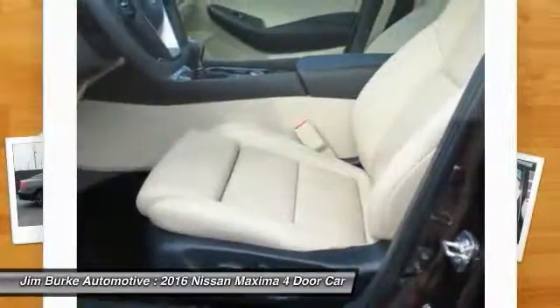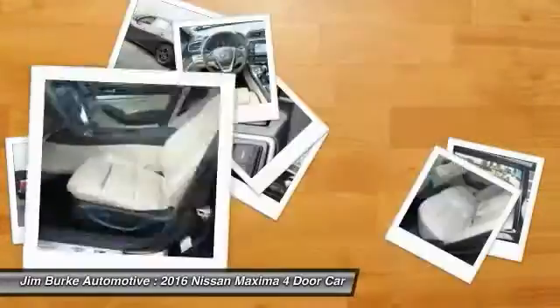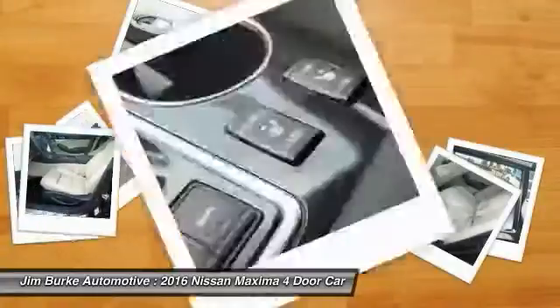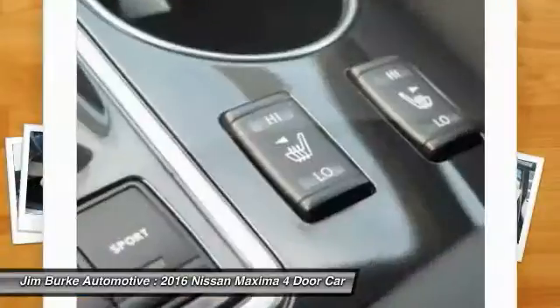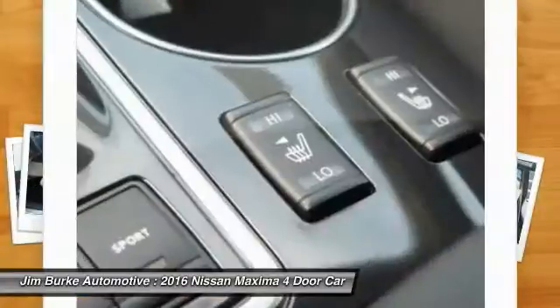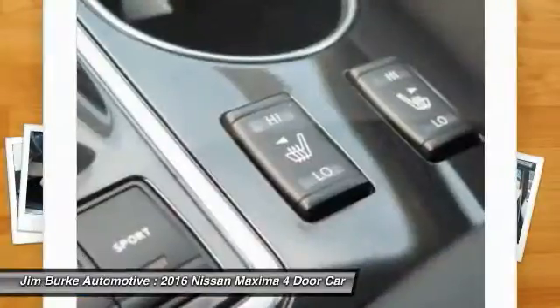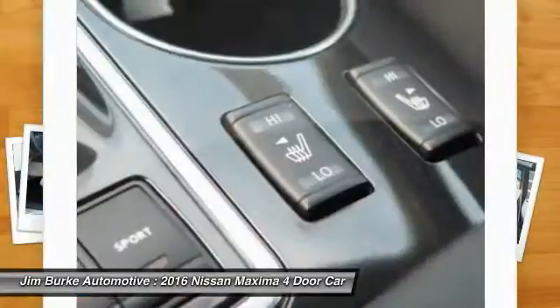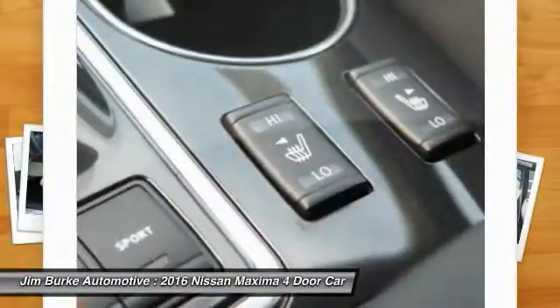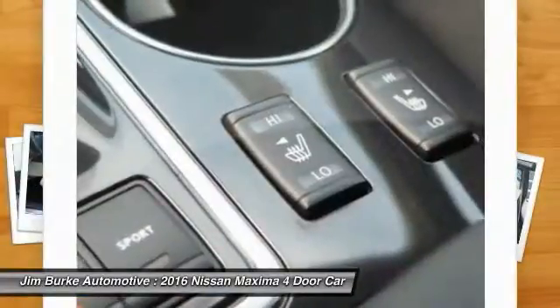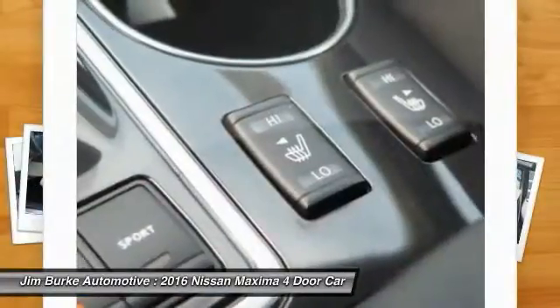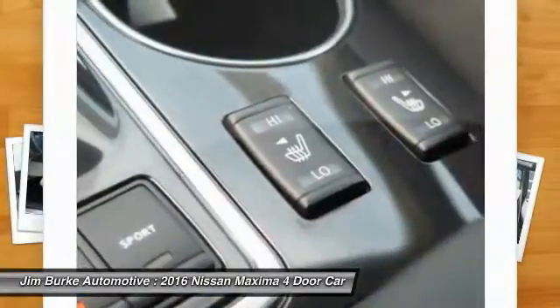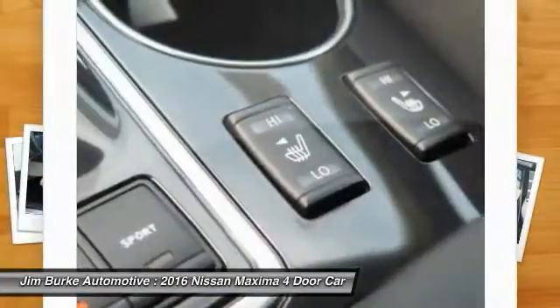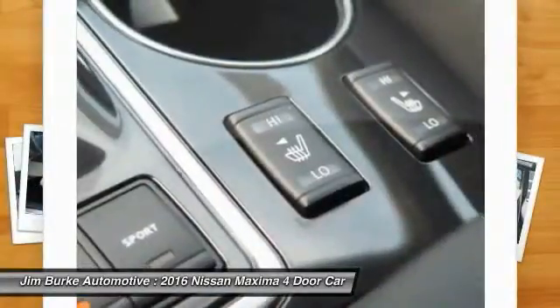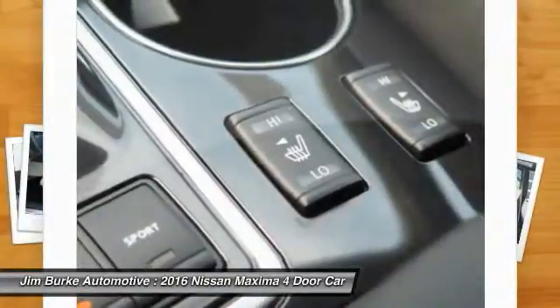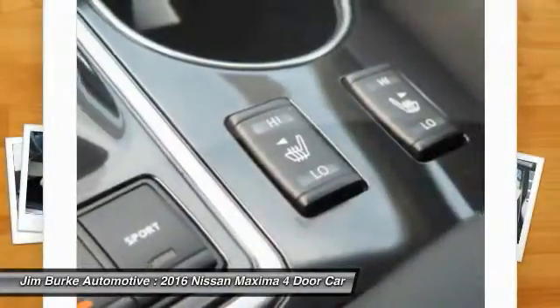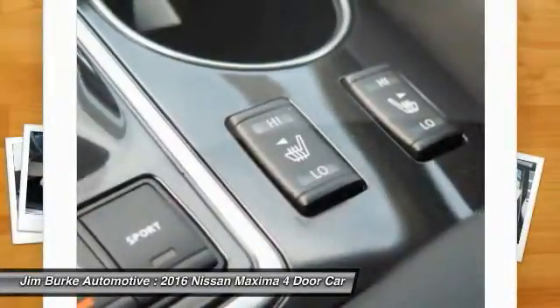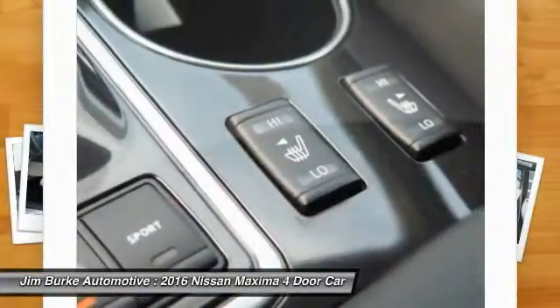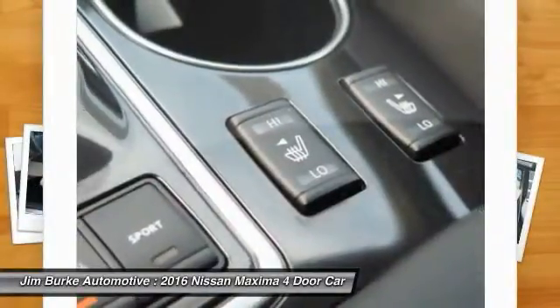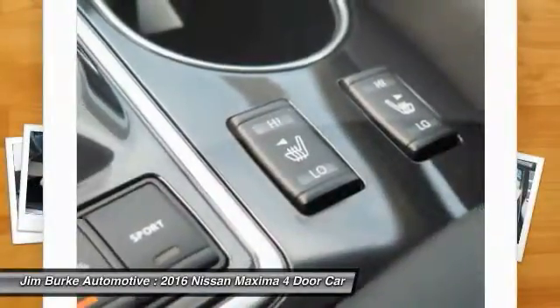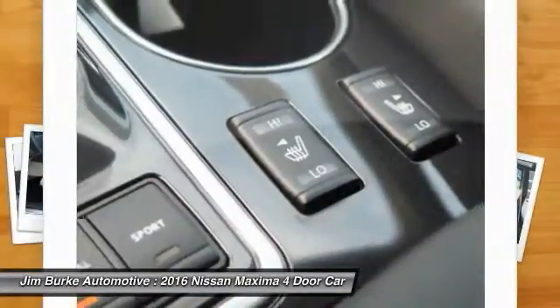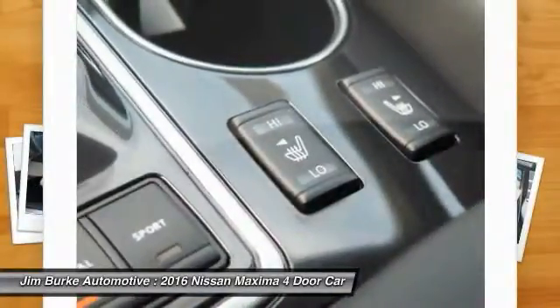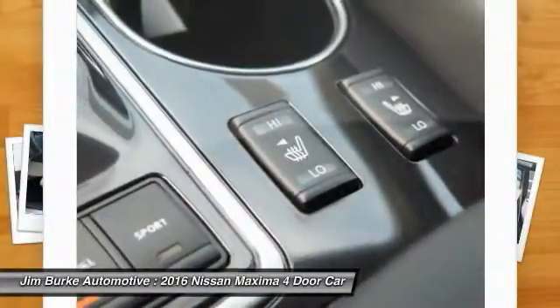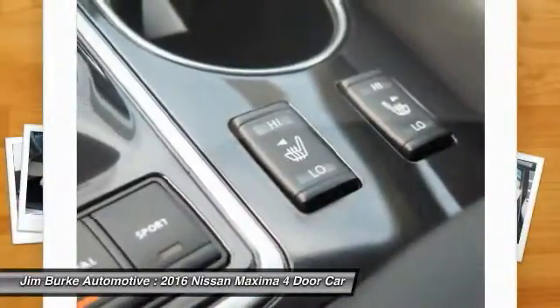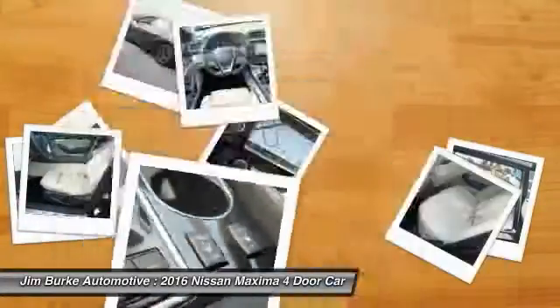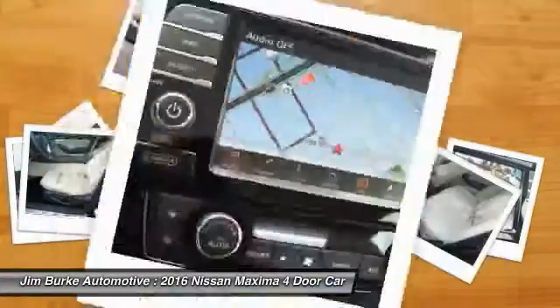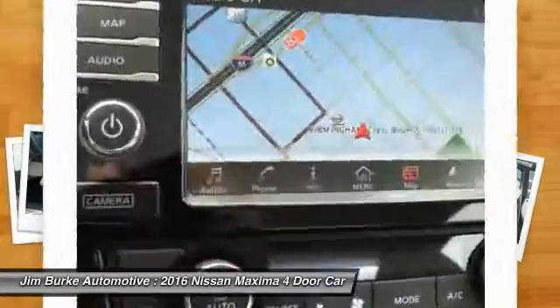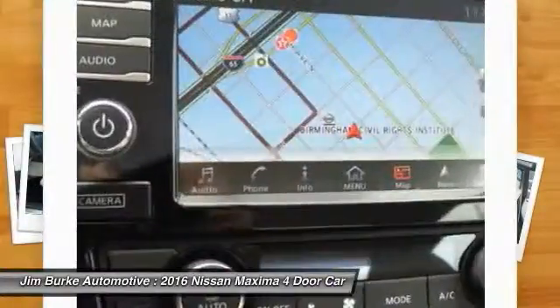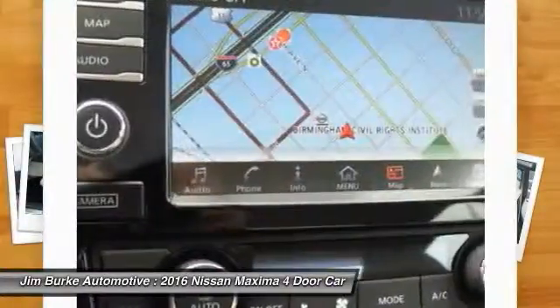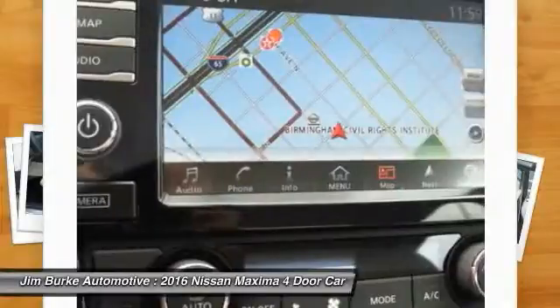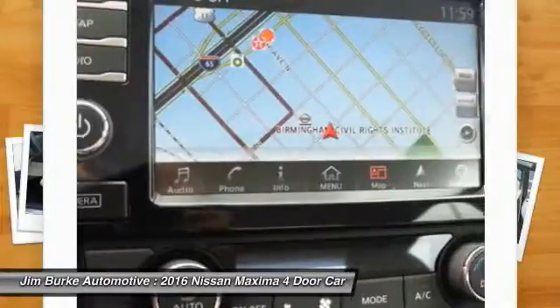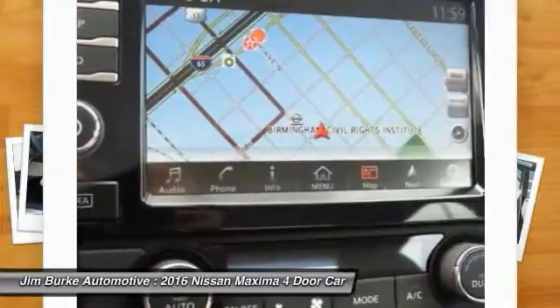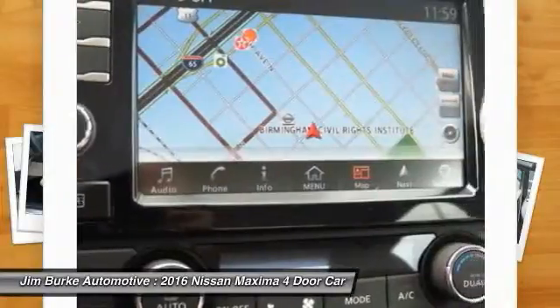HomeLink garage door opener, air conditioning front, power steering, aluminum wheels, cruise control.